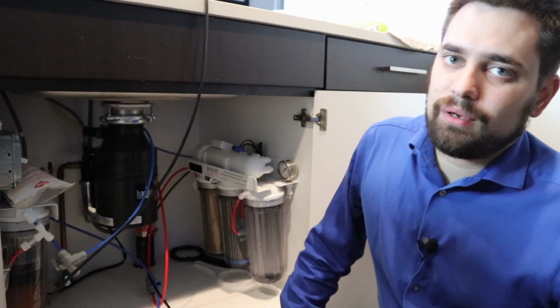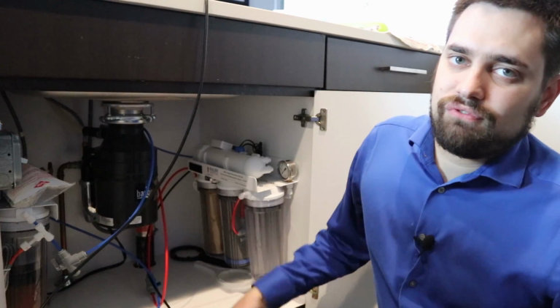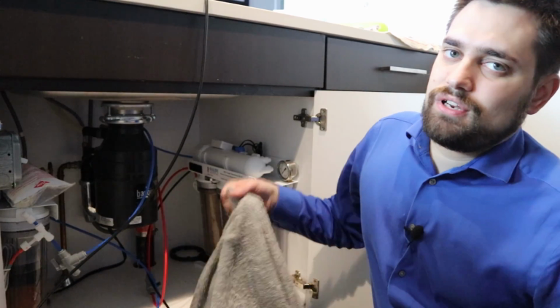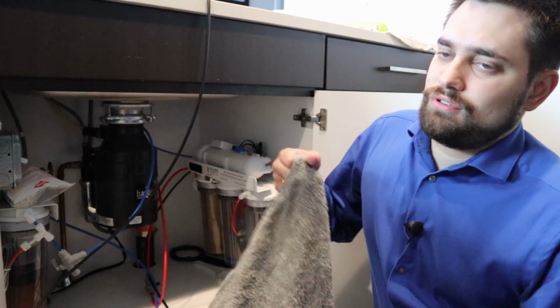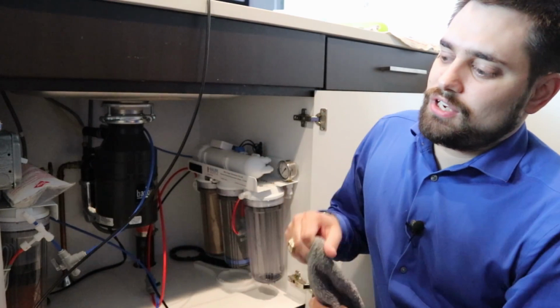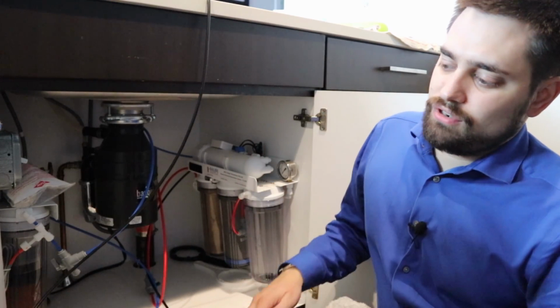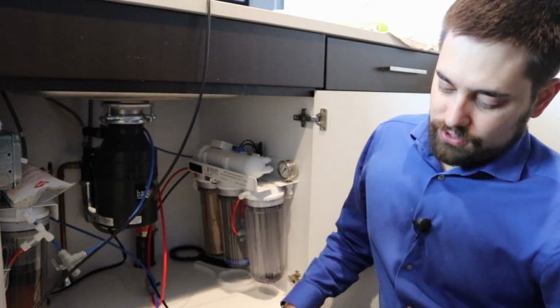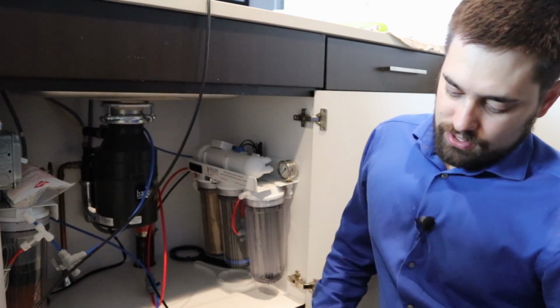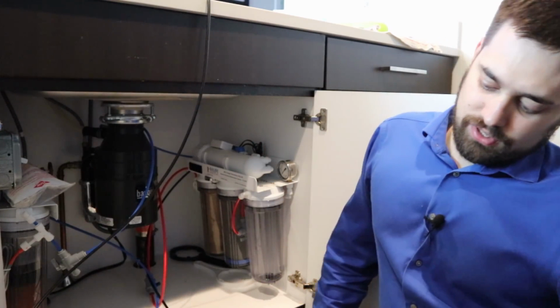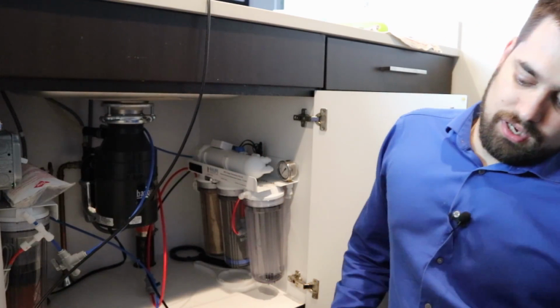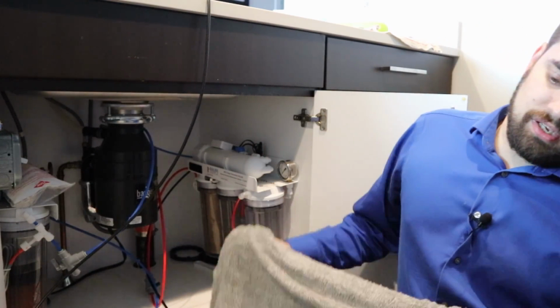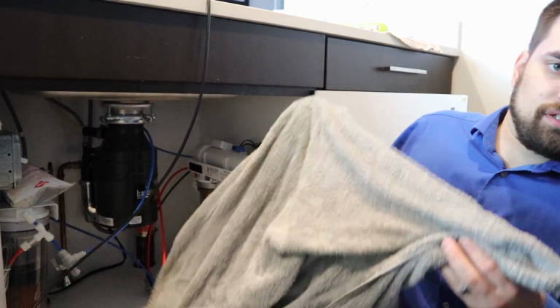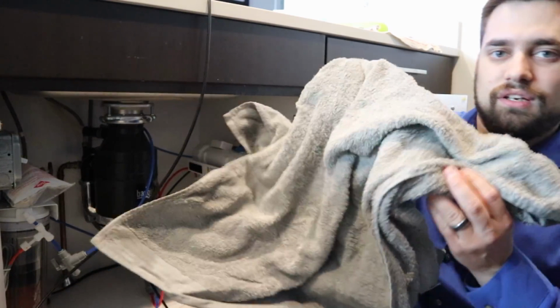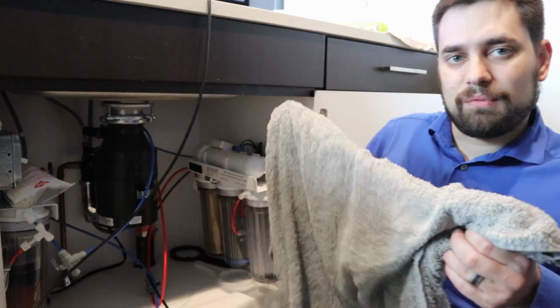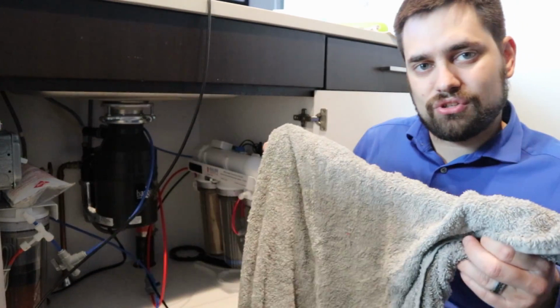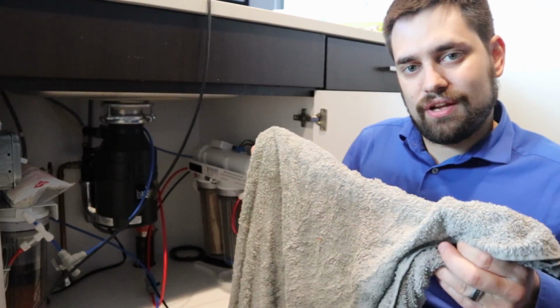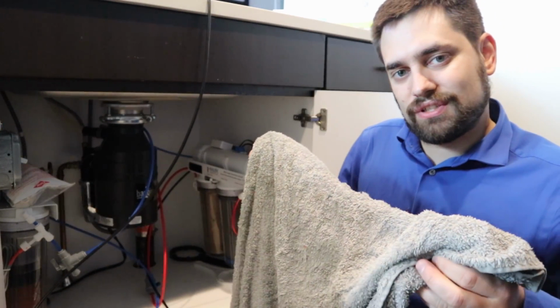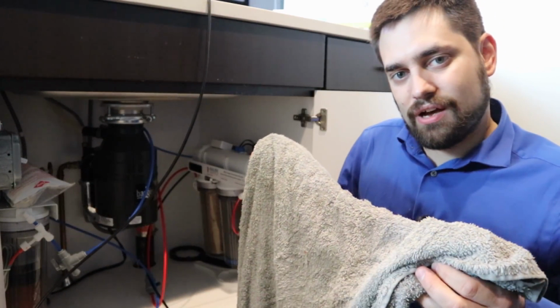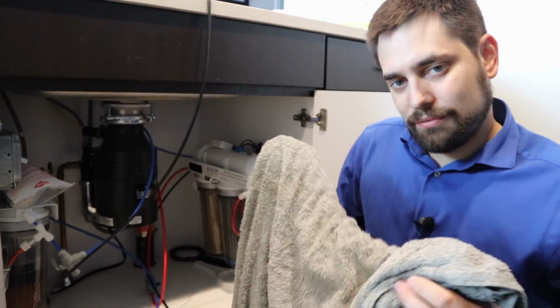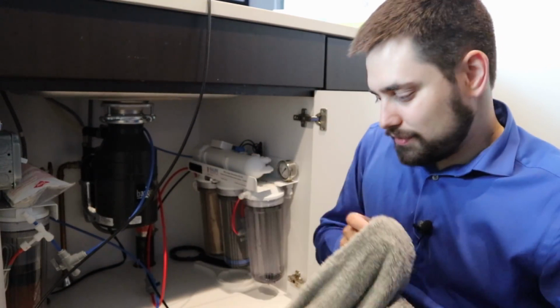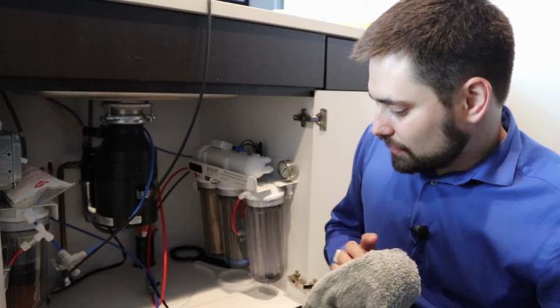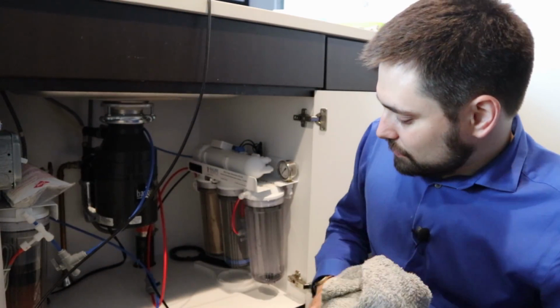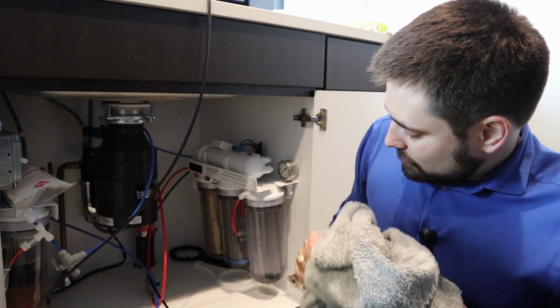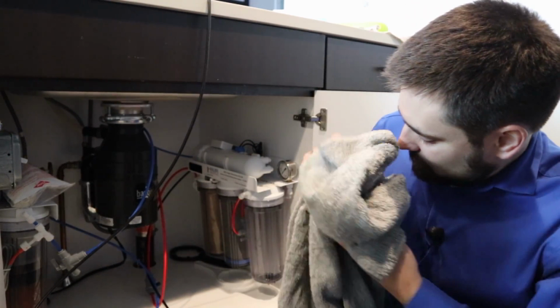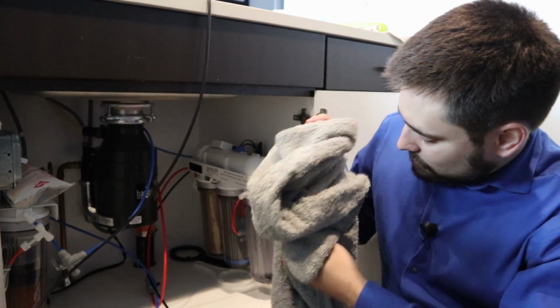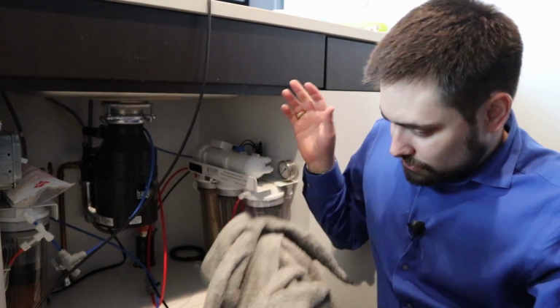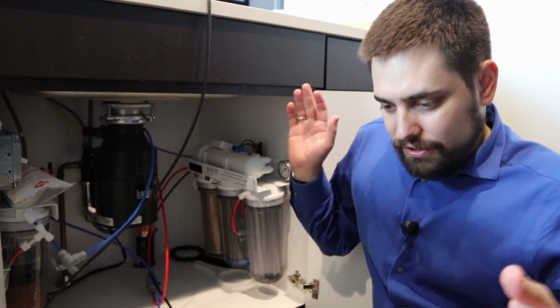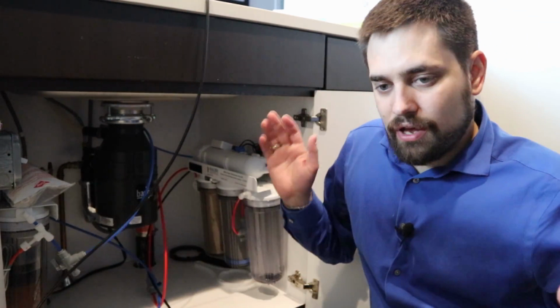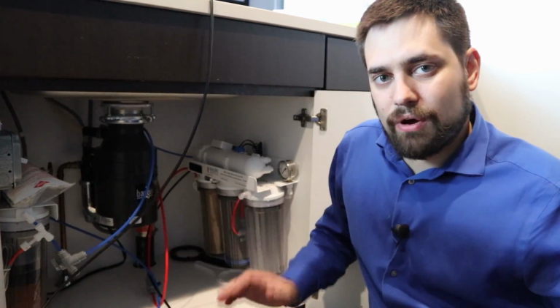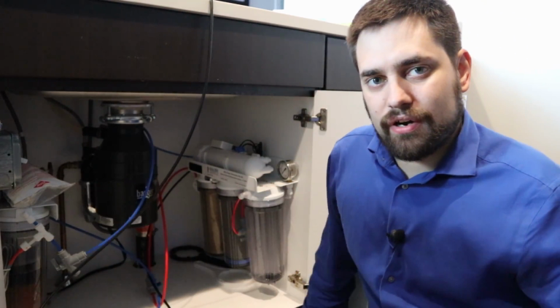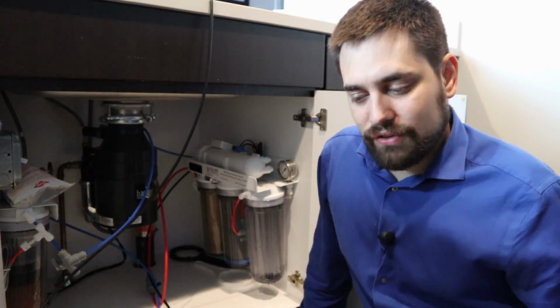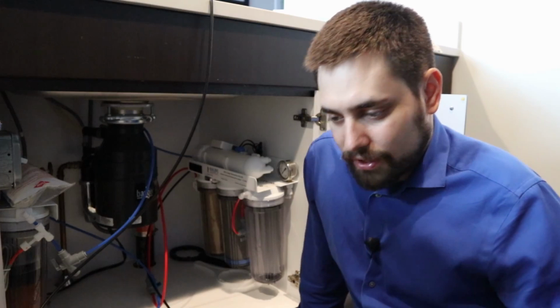Before you change your filters, make sure you have a towel because there will be a lot of water everywhere.